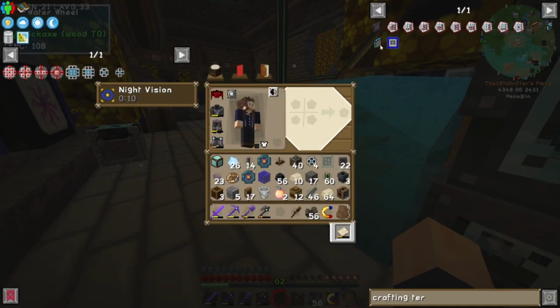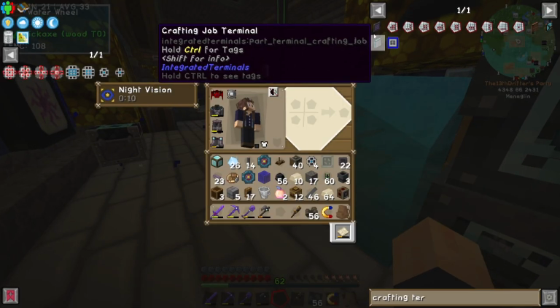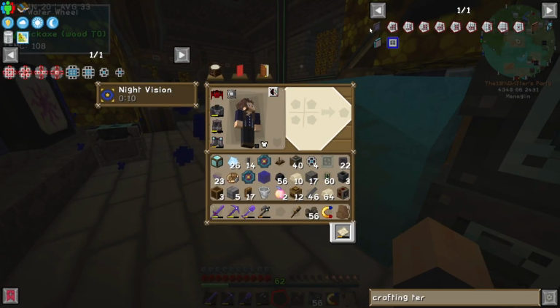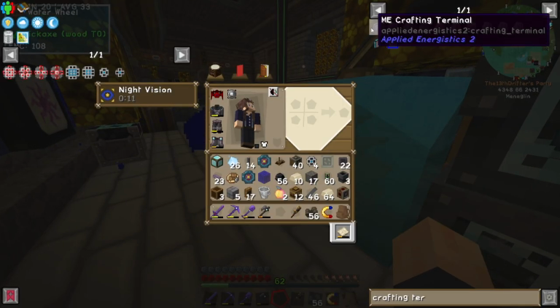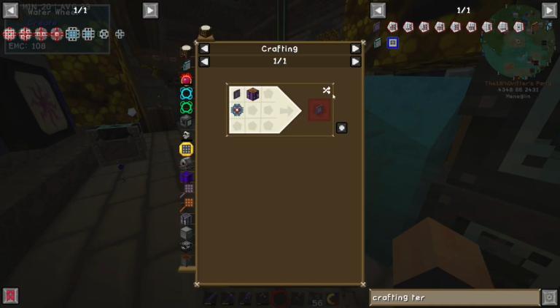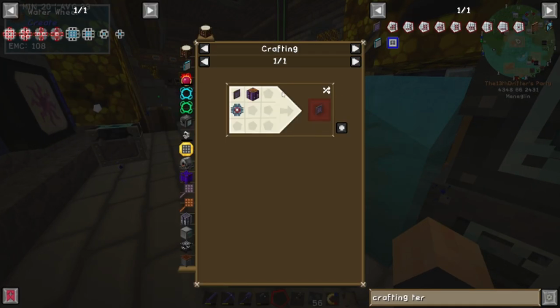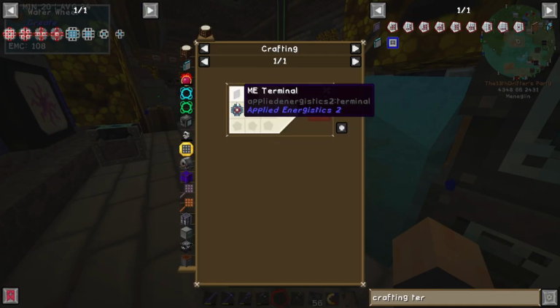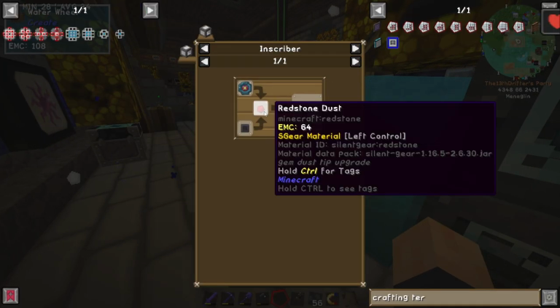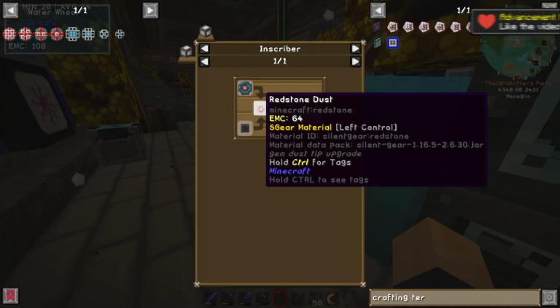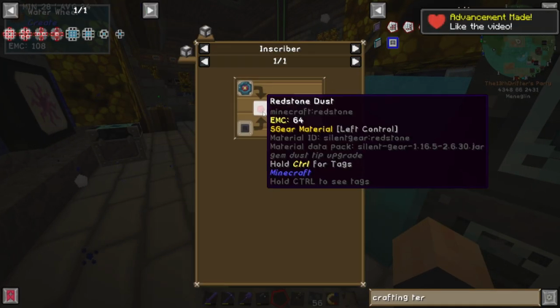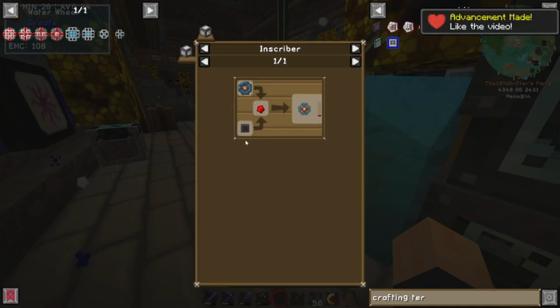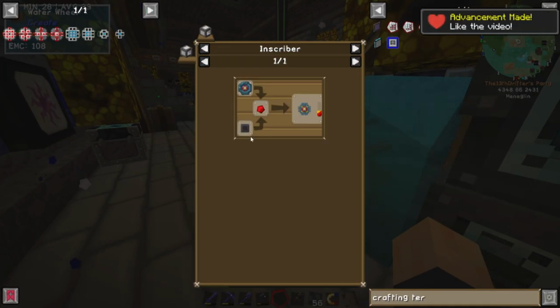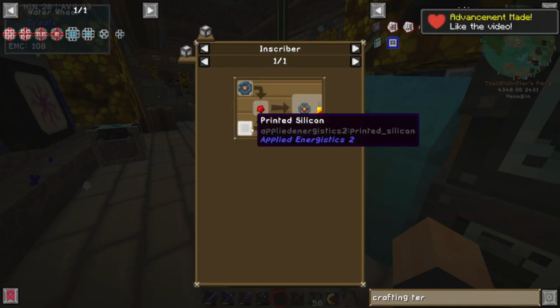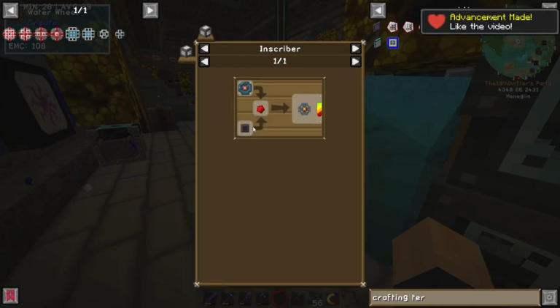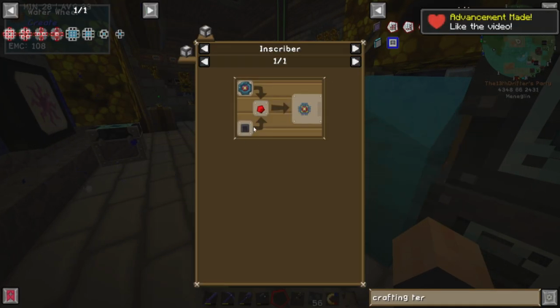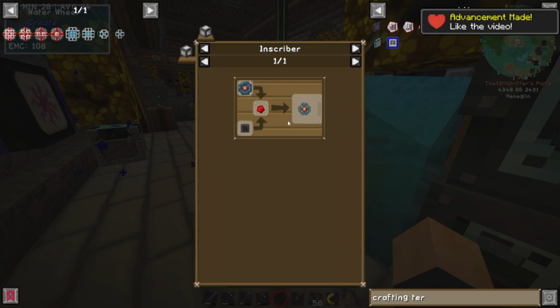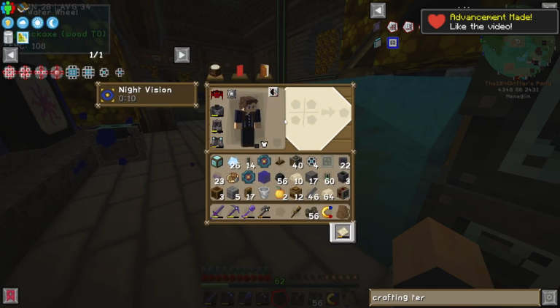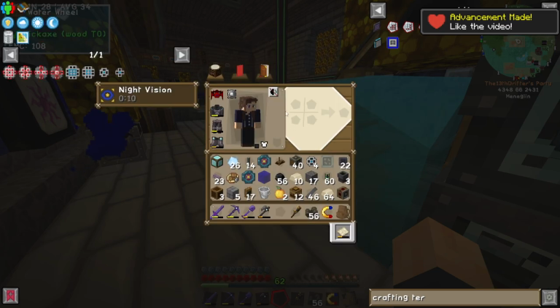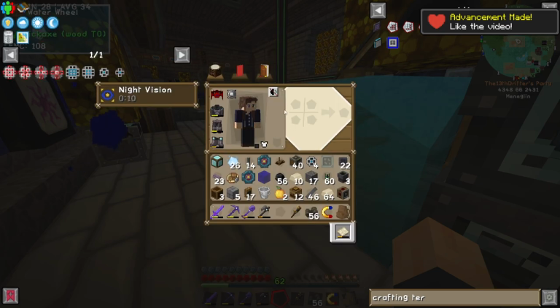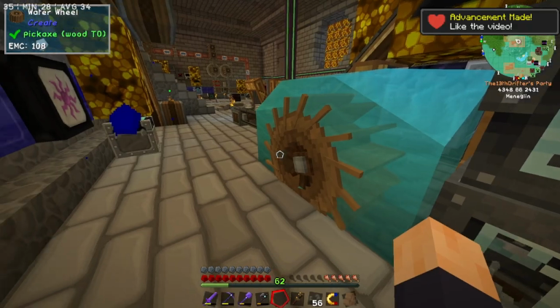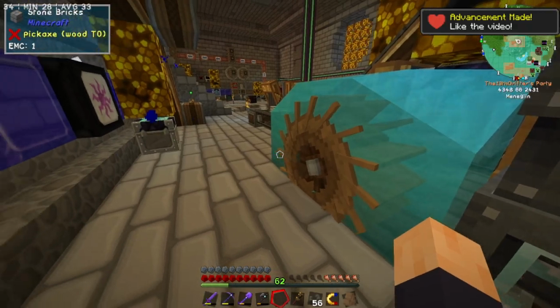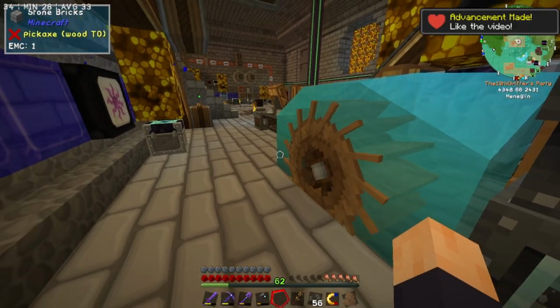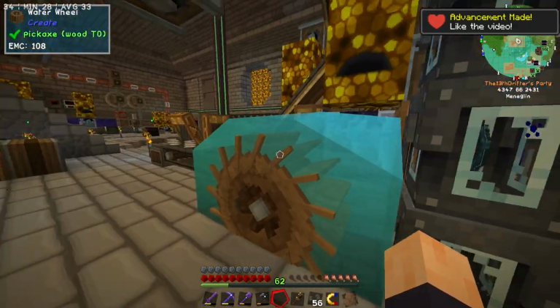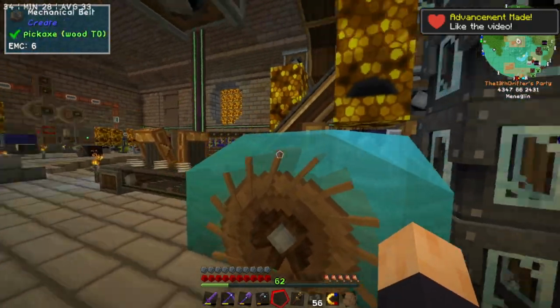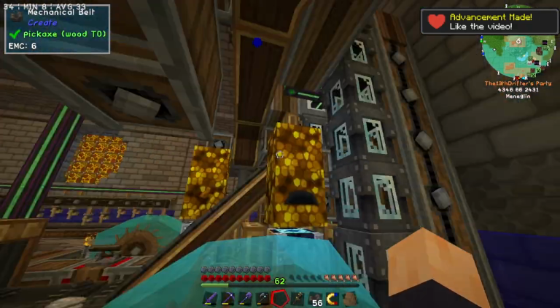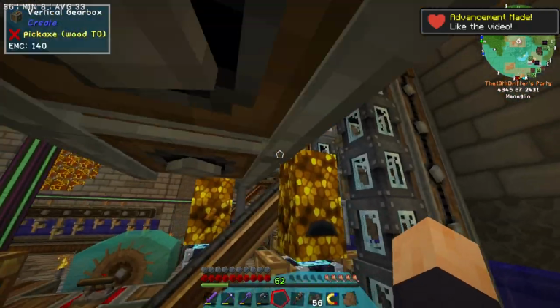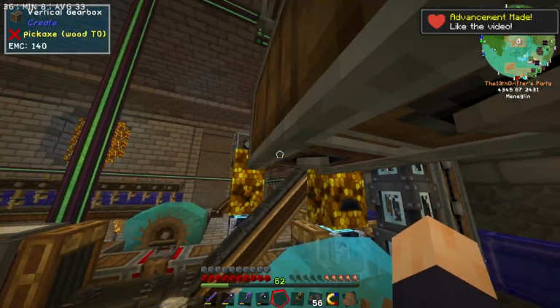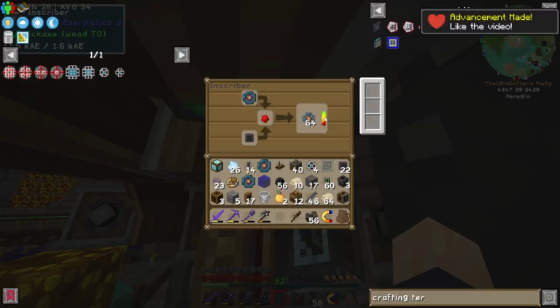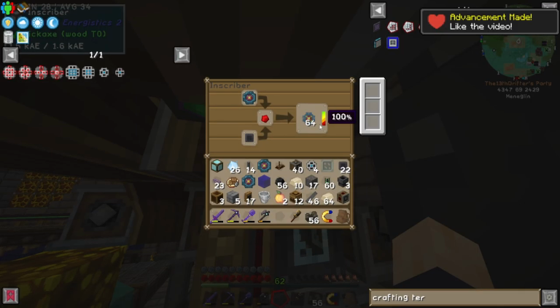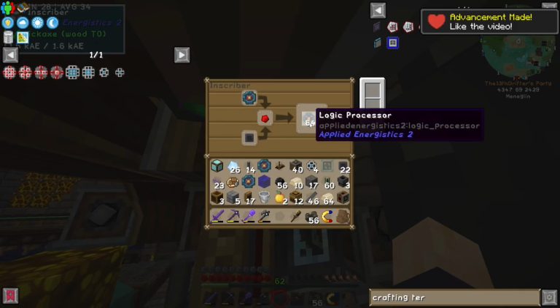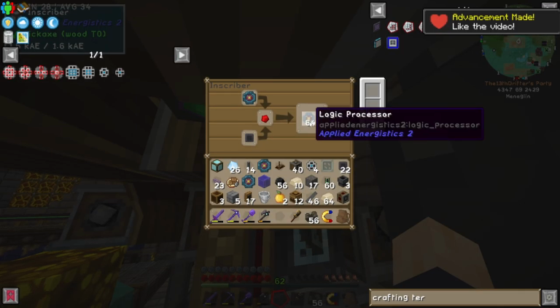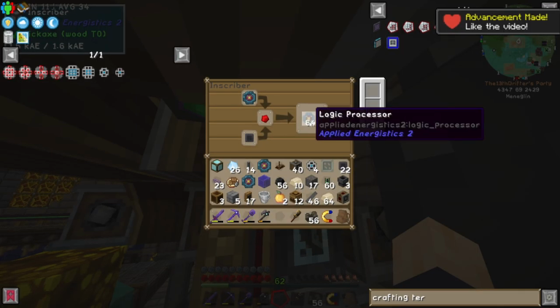How do we get the logic processor? Printed logic circuit, redstone, and silicon. Wait a second, isn't that what we're producing over here? We have 64 of these.